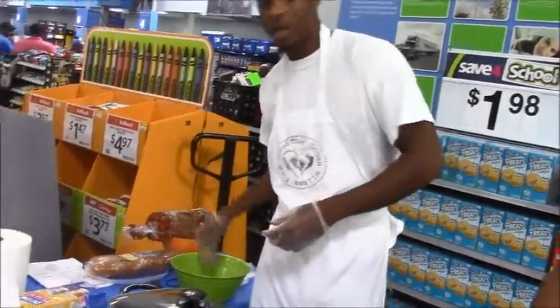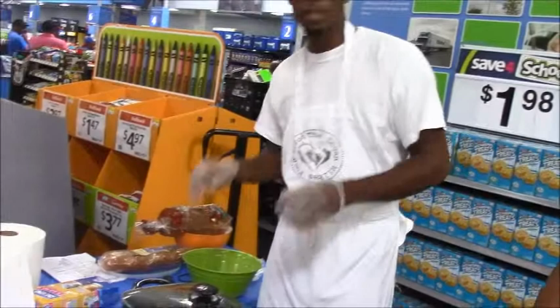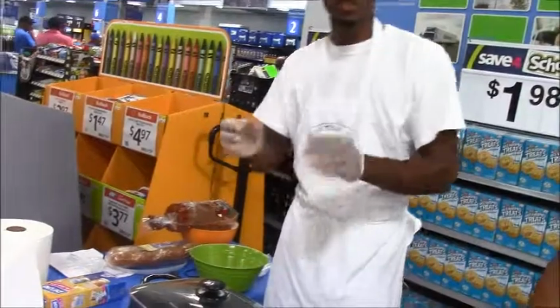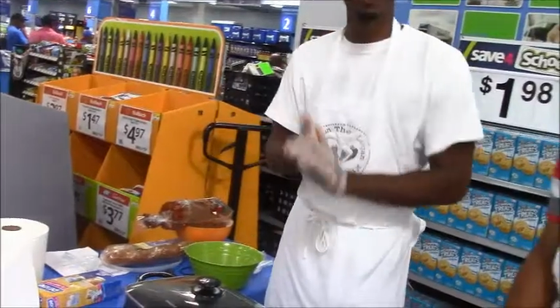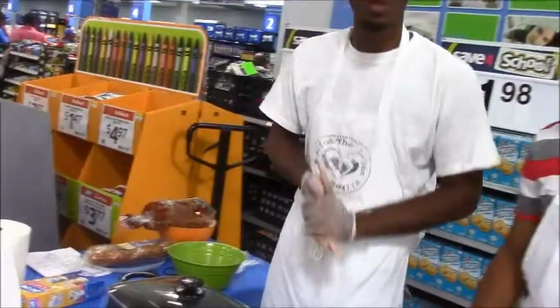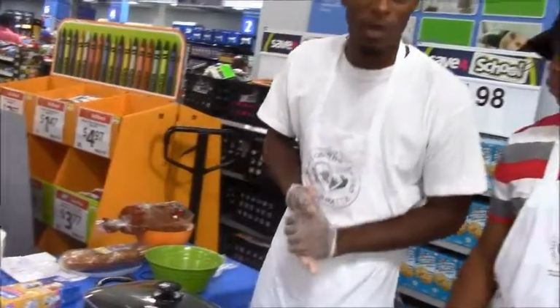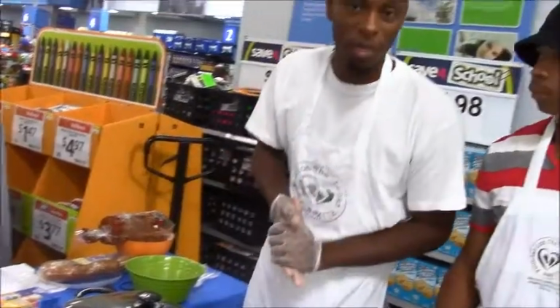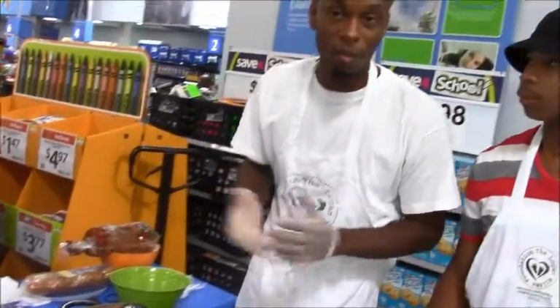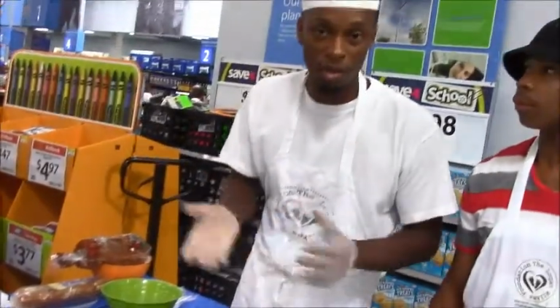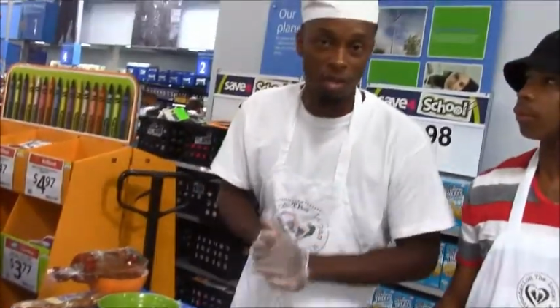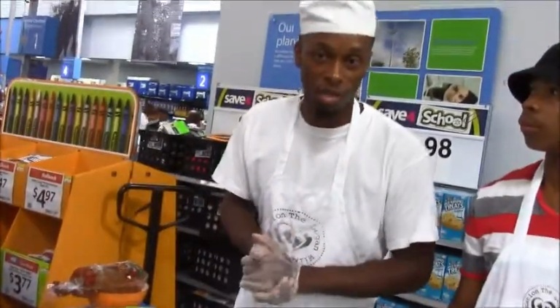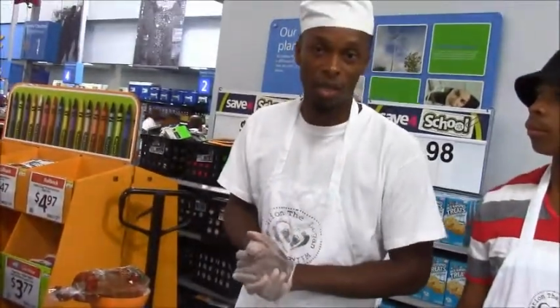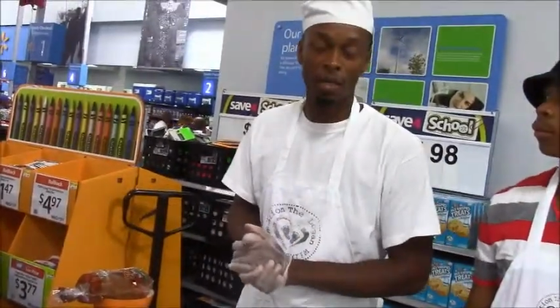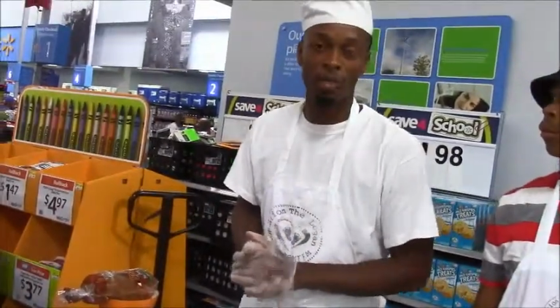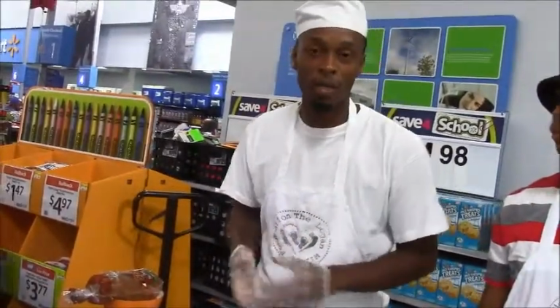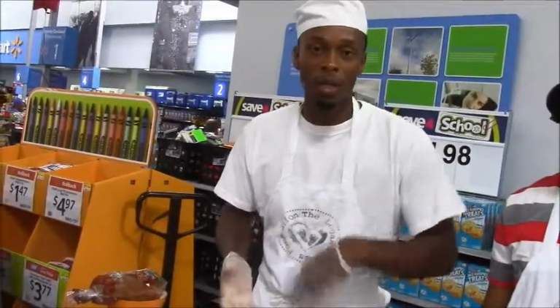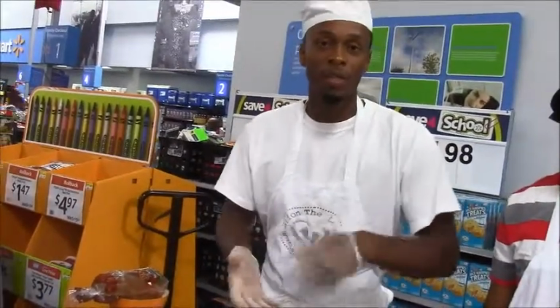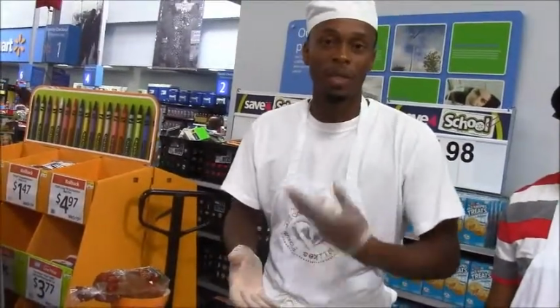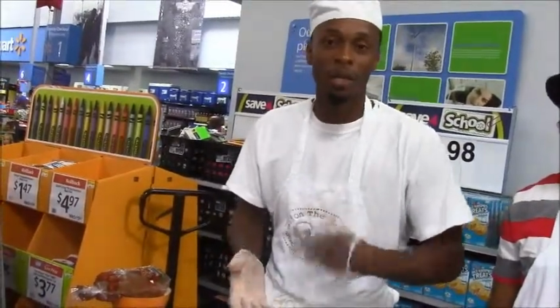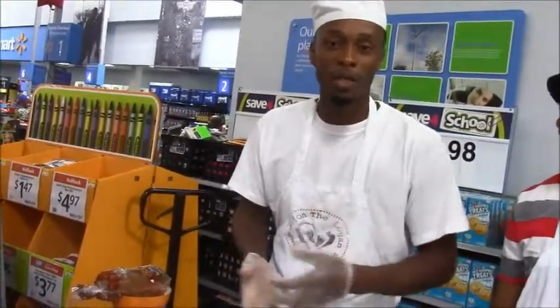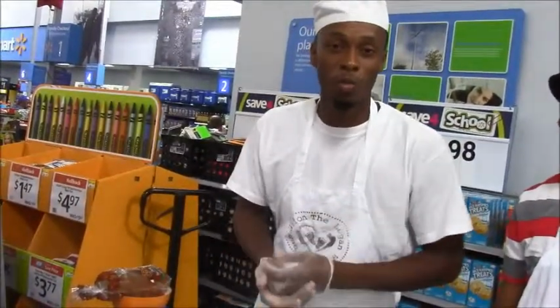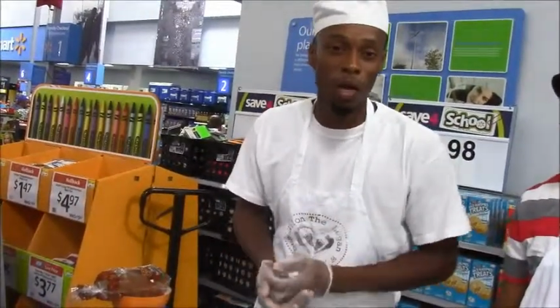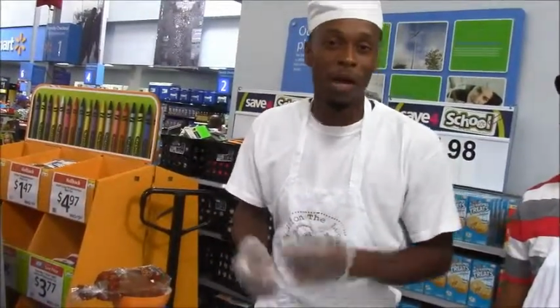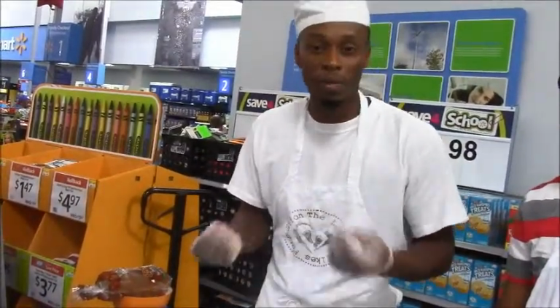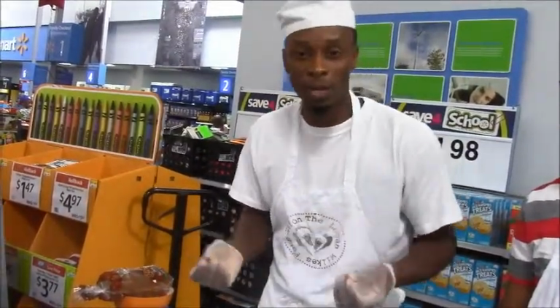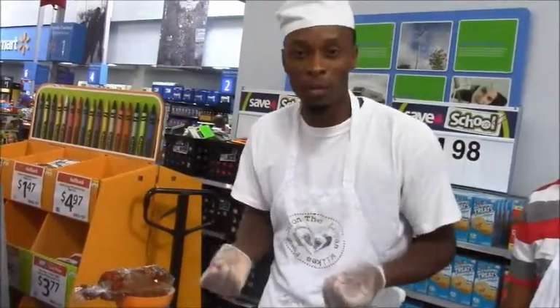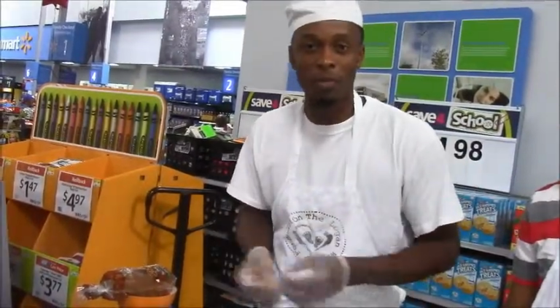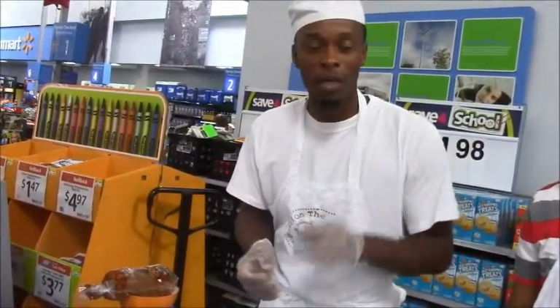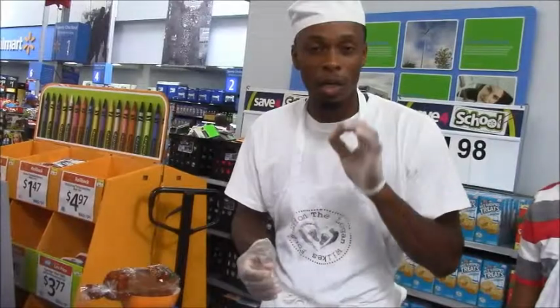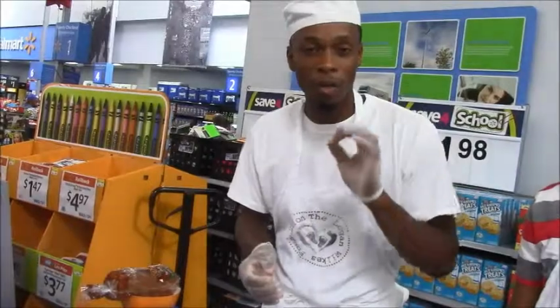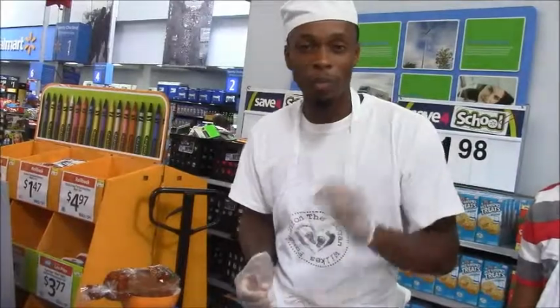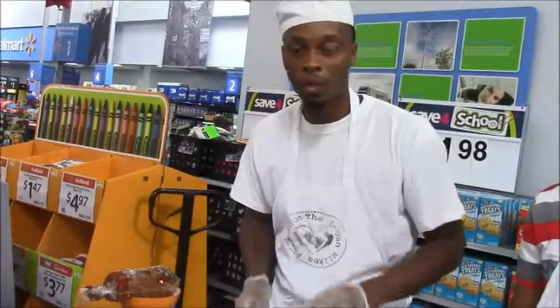Next thing you want to do, you want to take about 6 to 10 eggs, mix together a nice little batter and add cinnamon, and a little bit of milk.